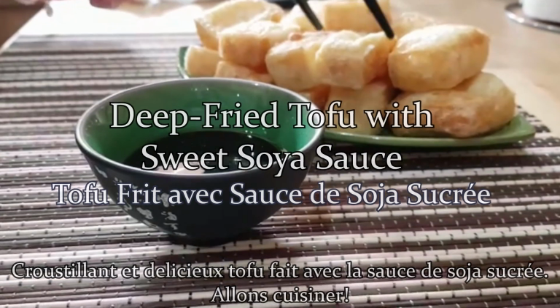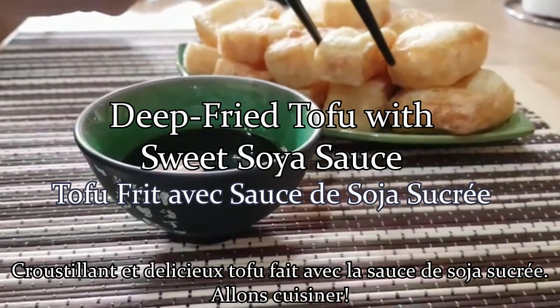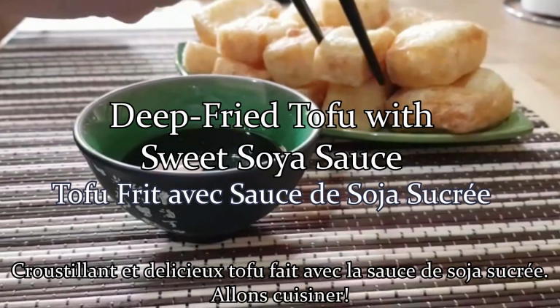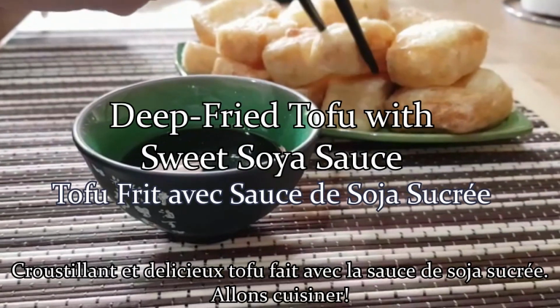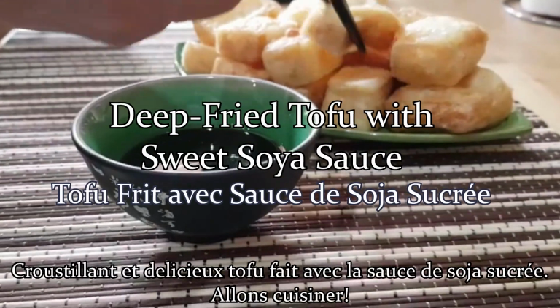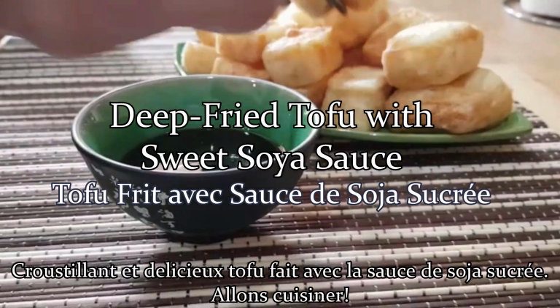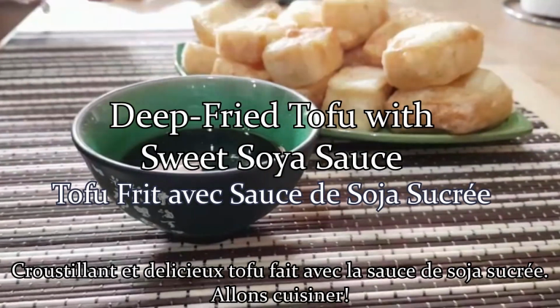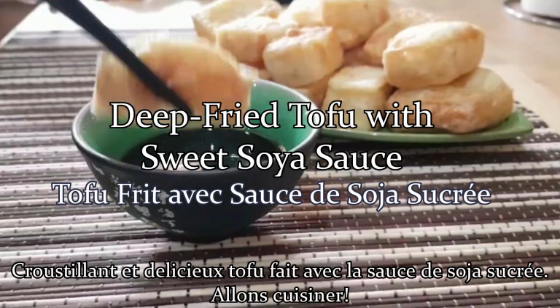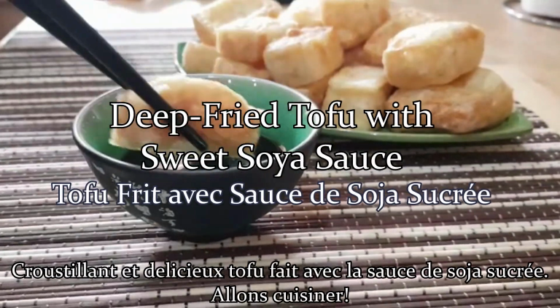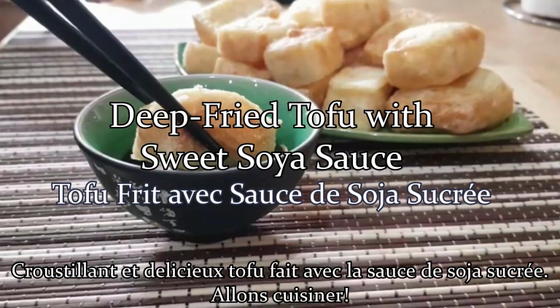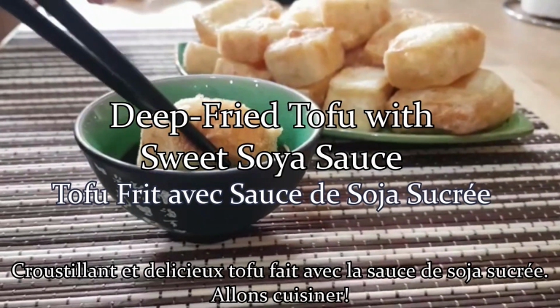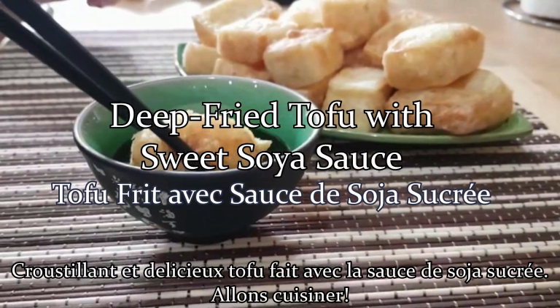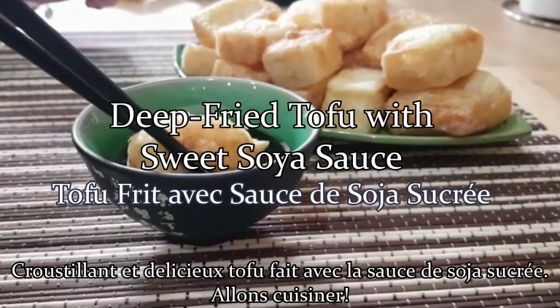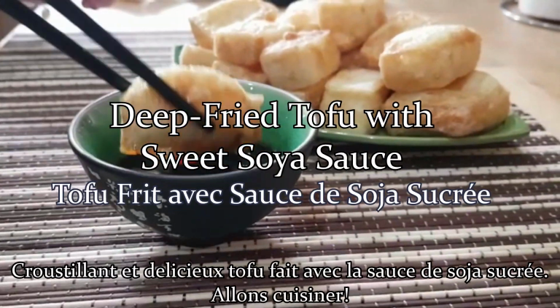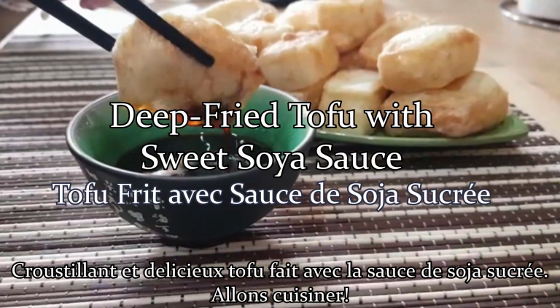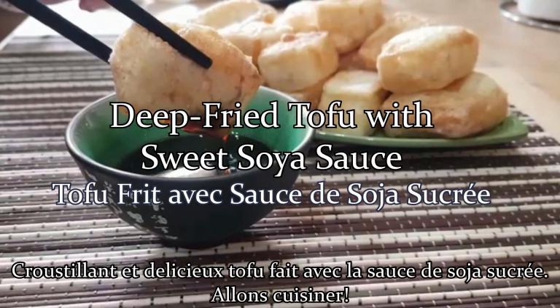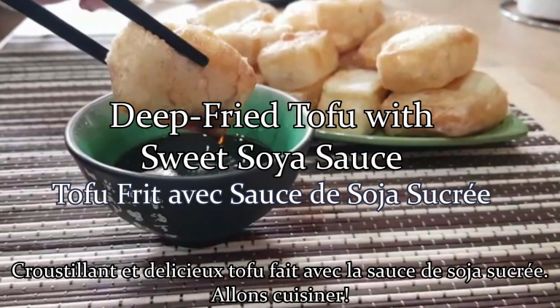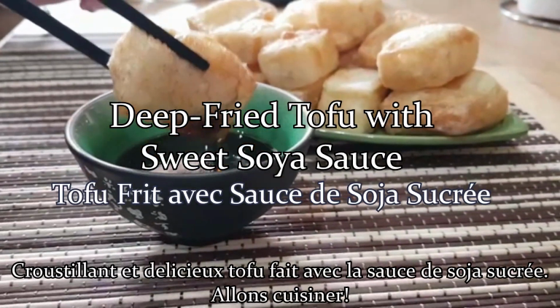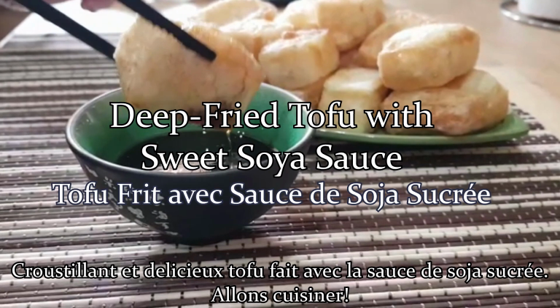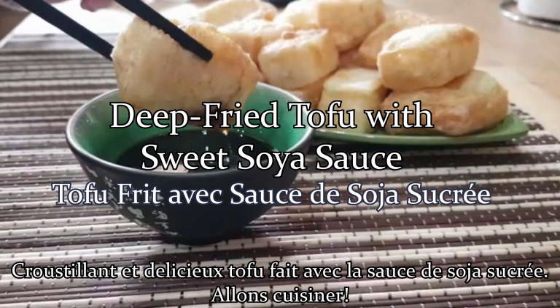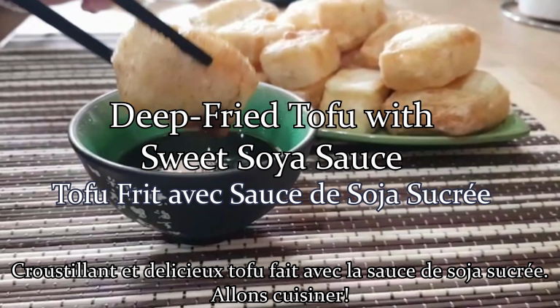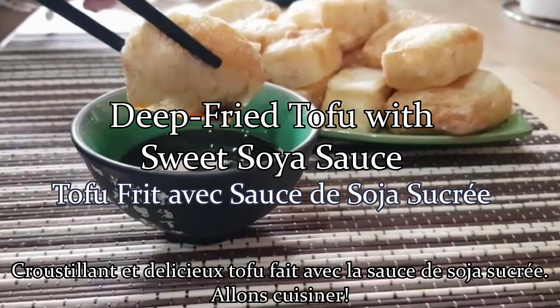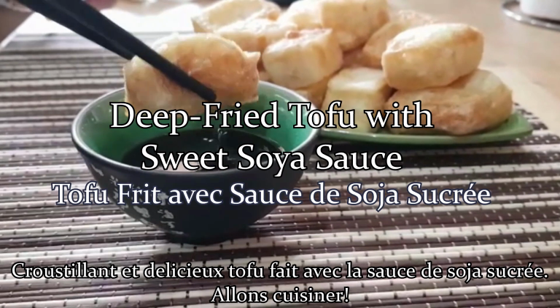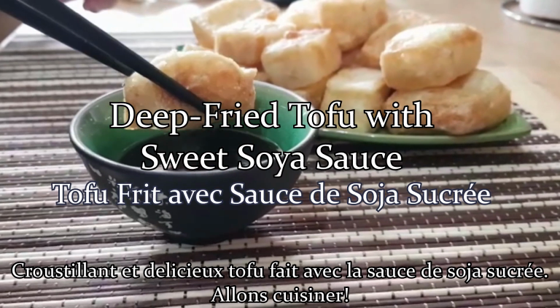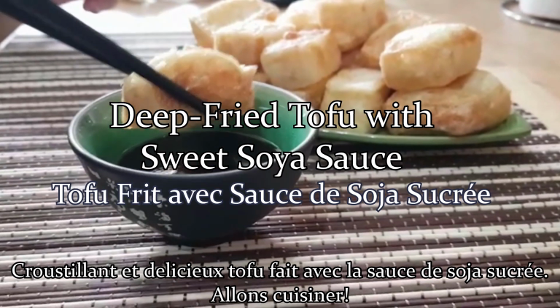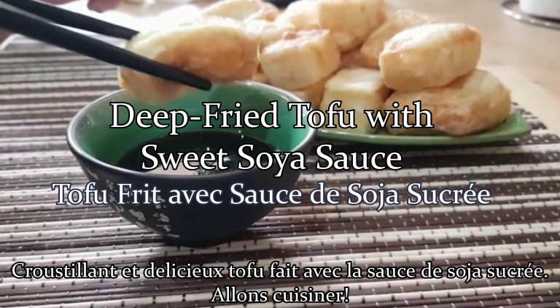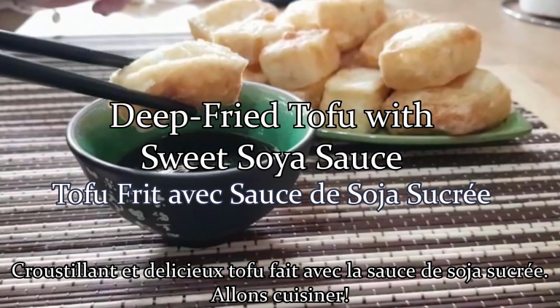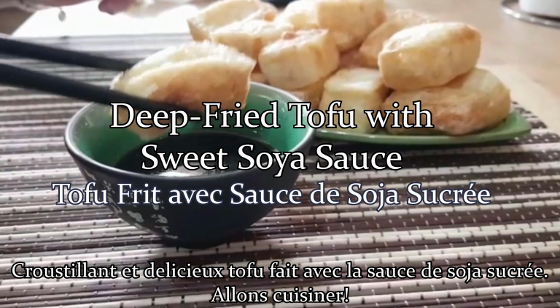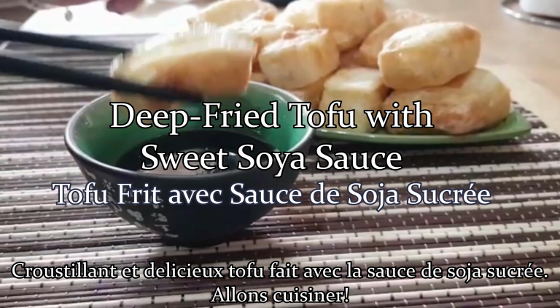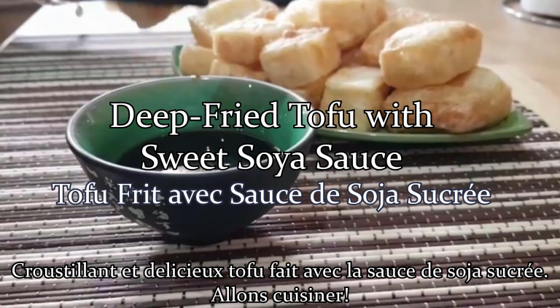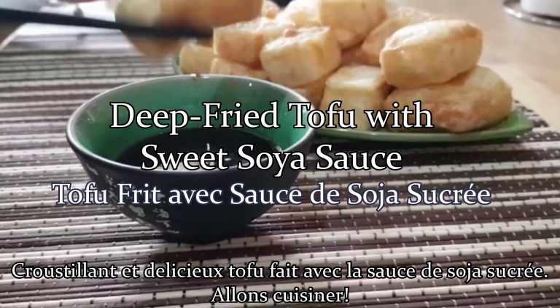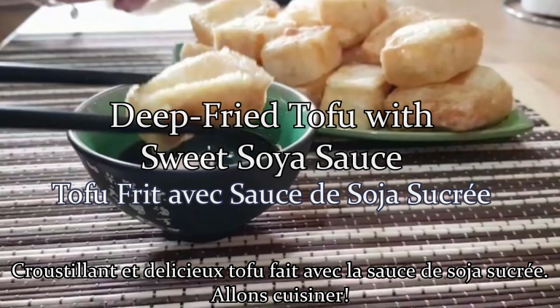Crispy and delicious deep-fried tofu with sweet soy sauce. Let's get cooking.